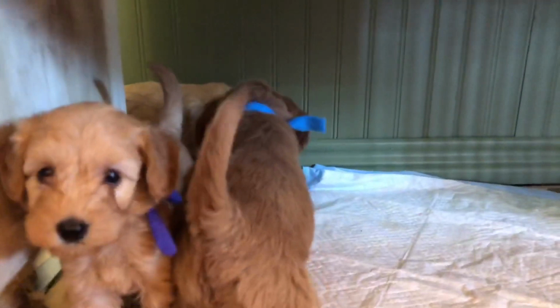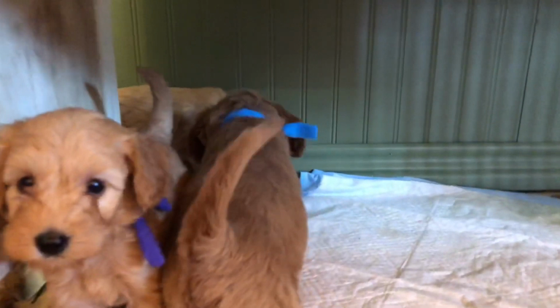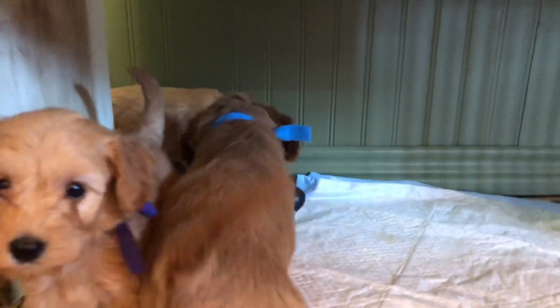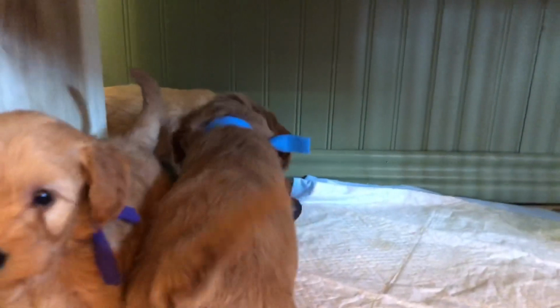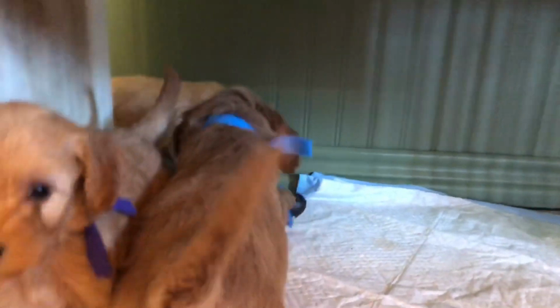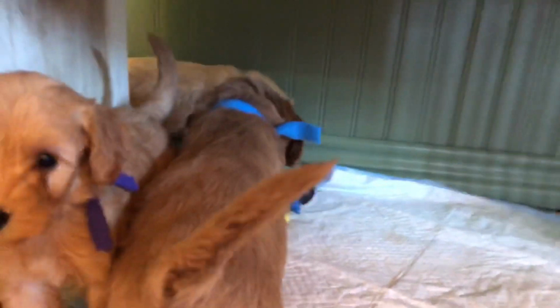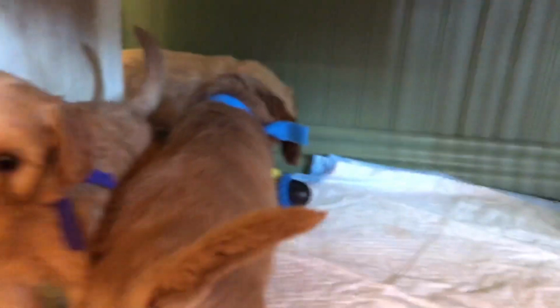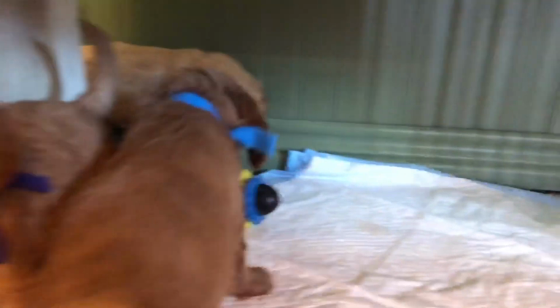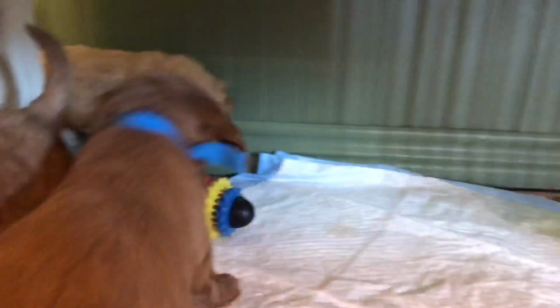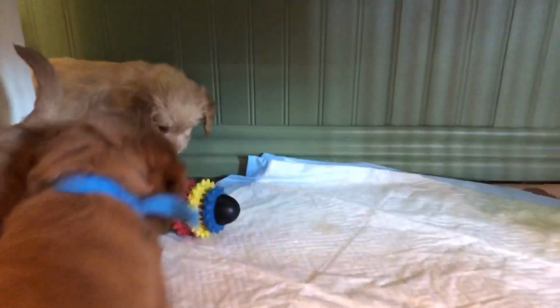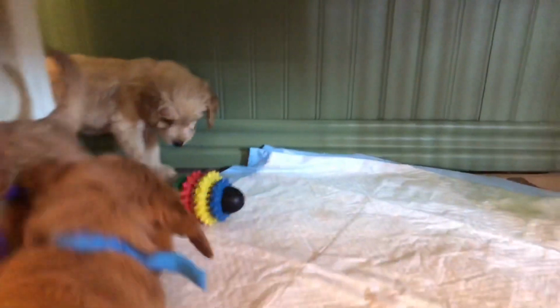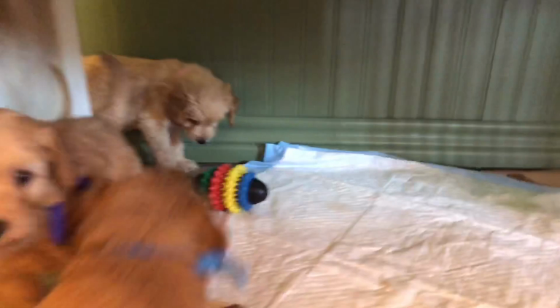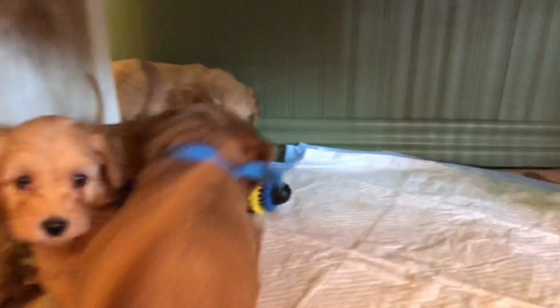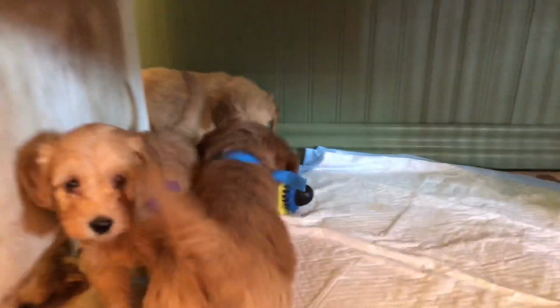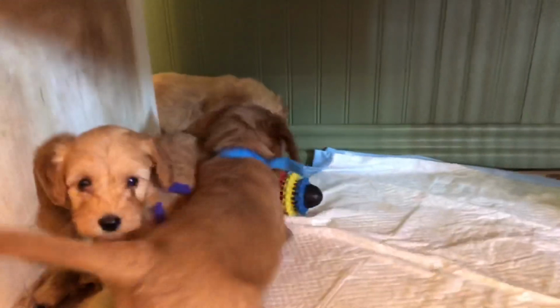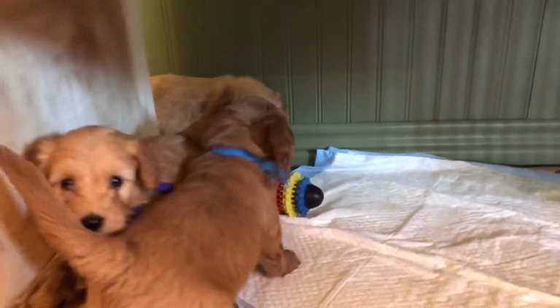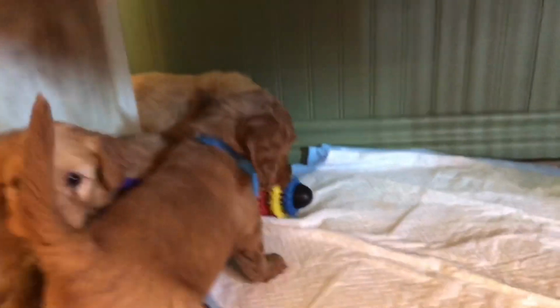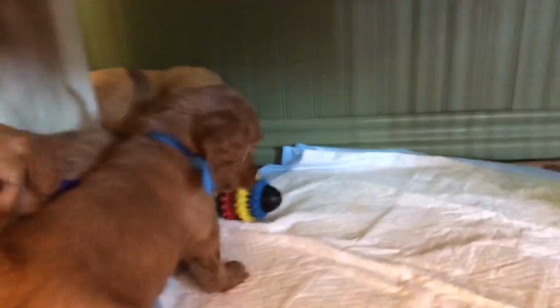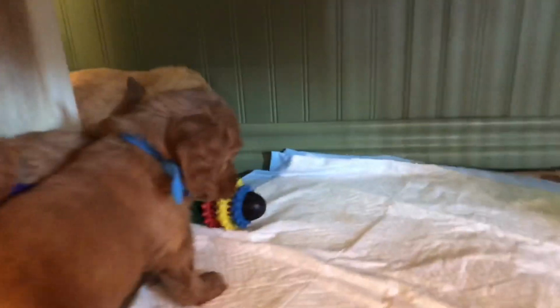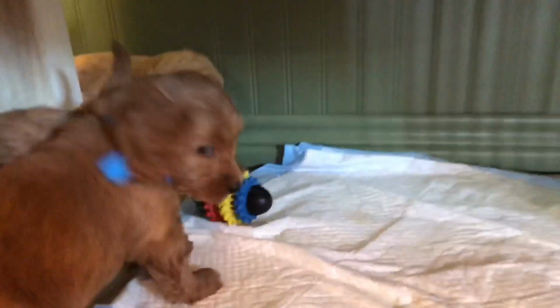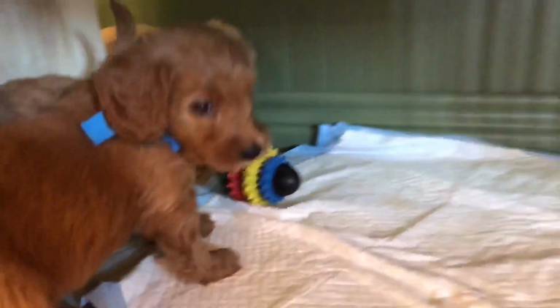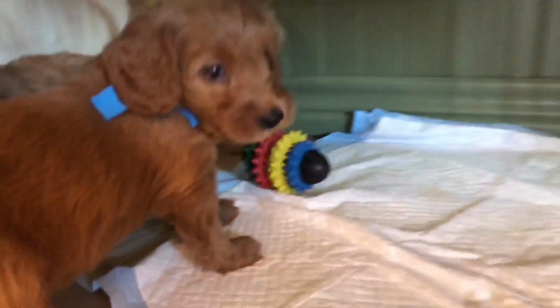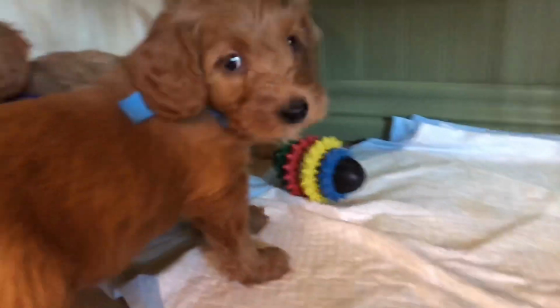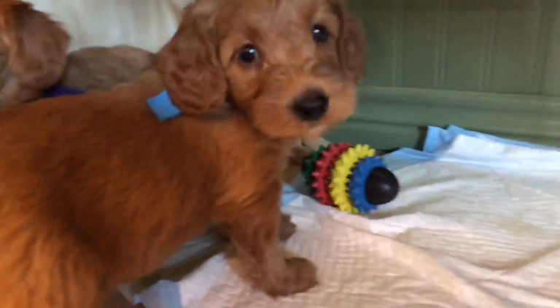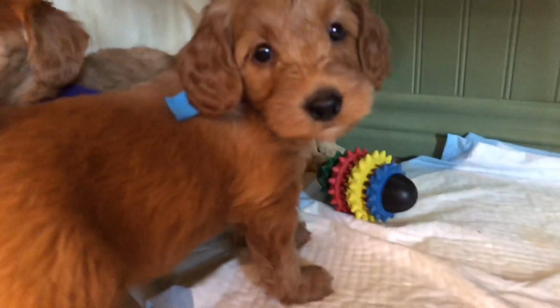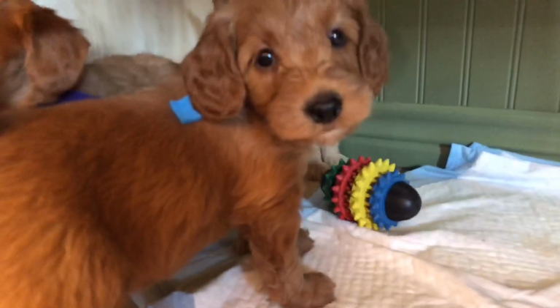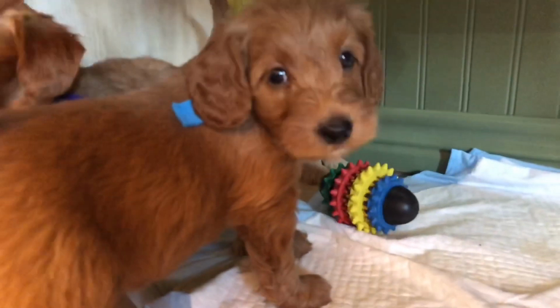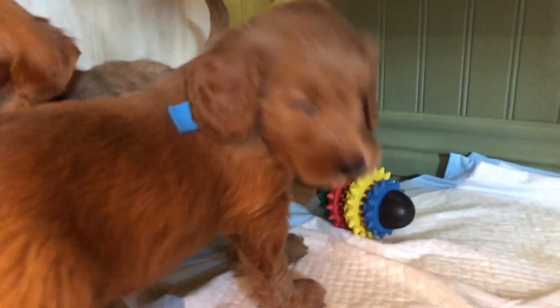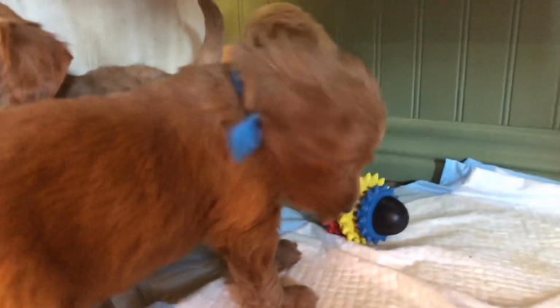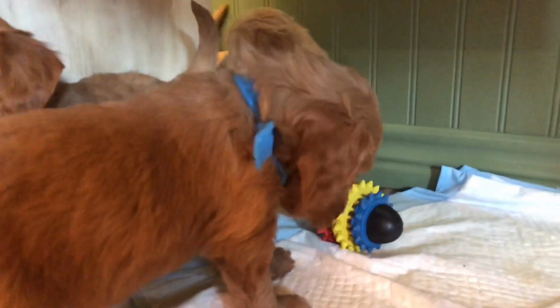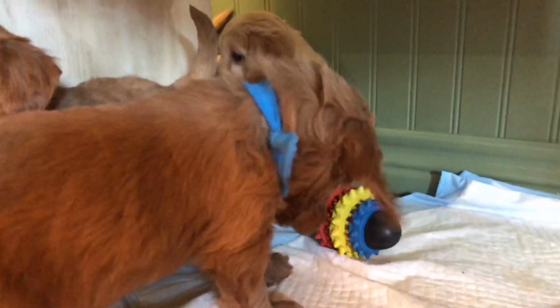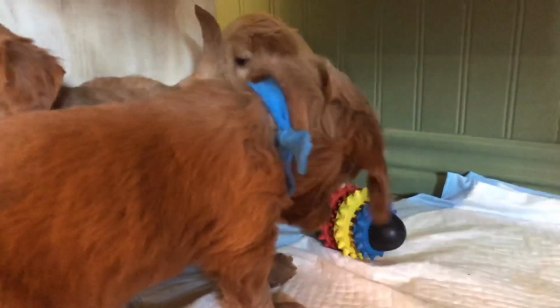Are you guys arguing over the toy? Do you like that toy? Is that a good toy?